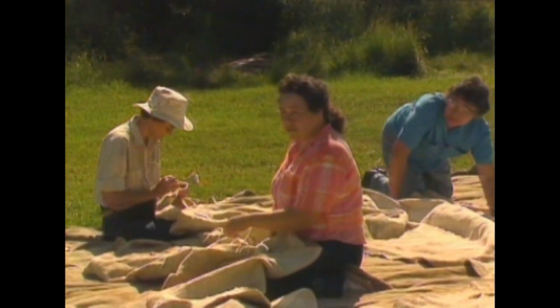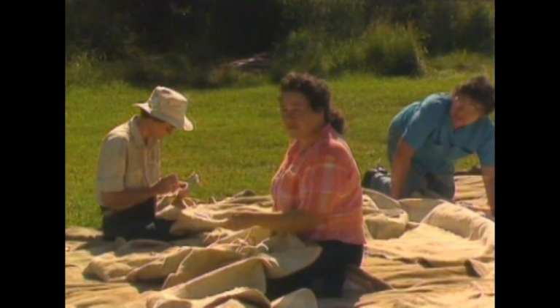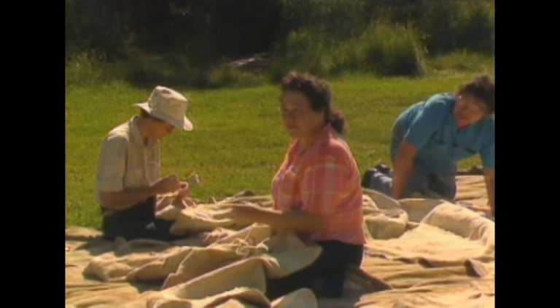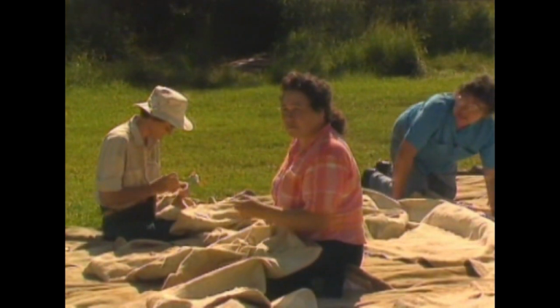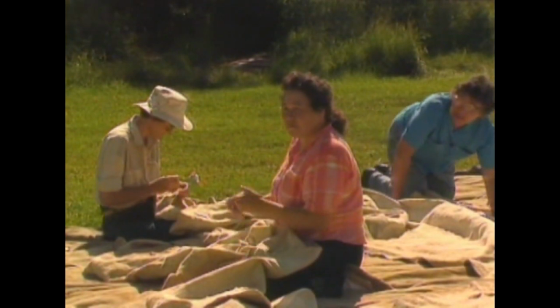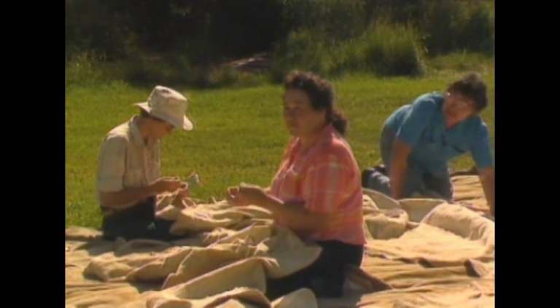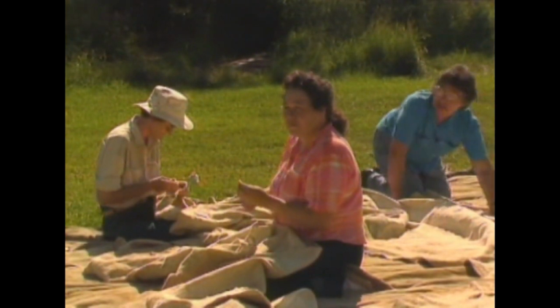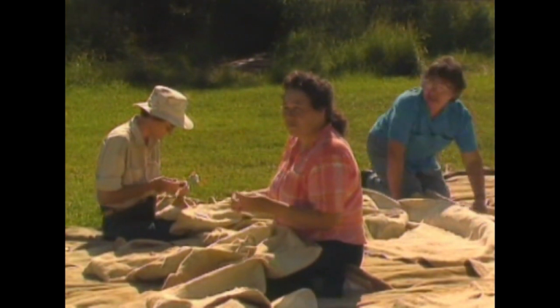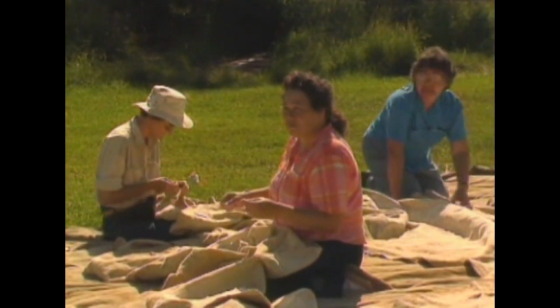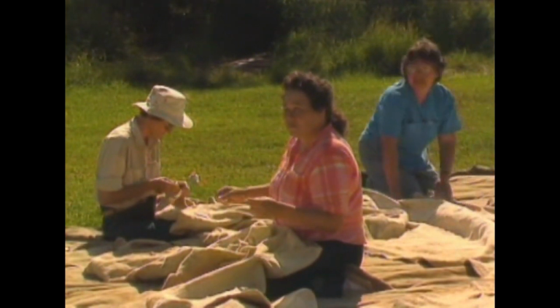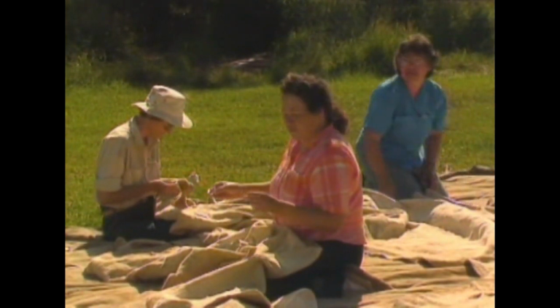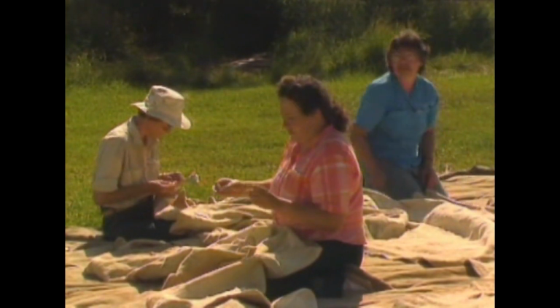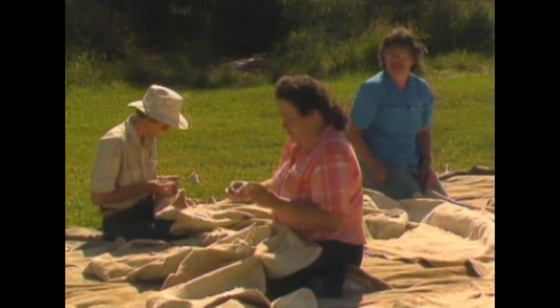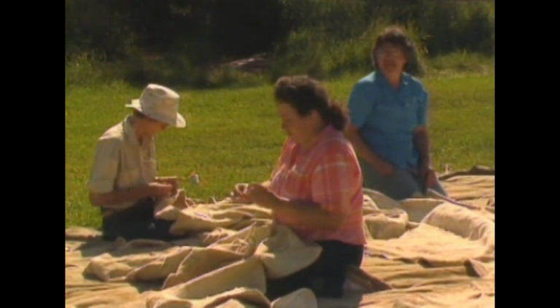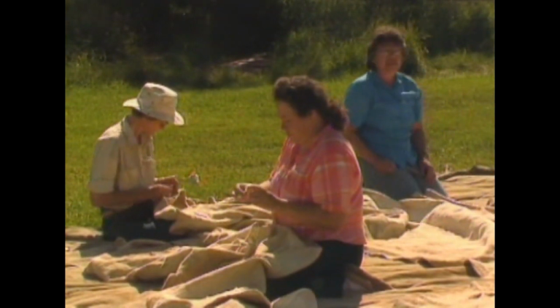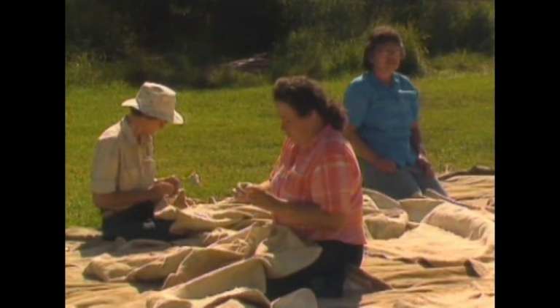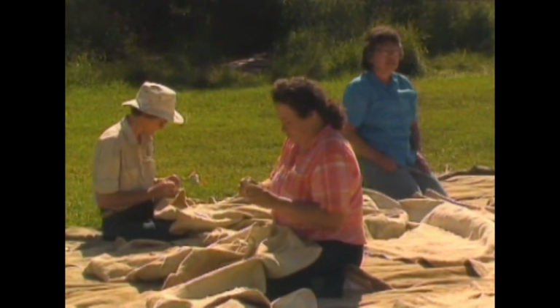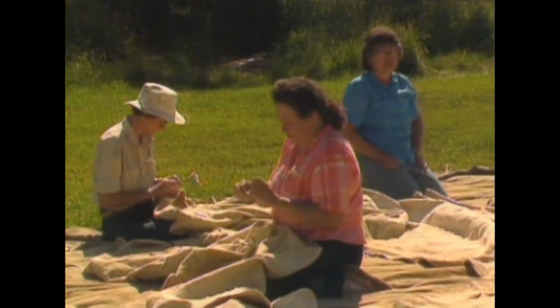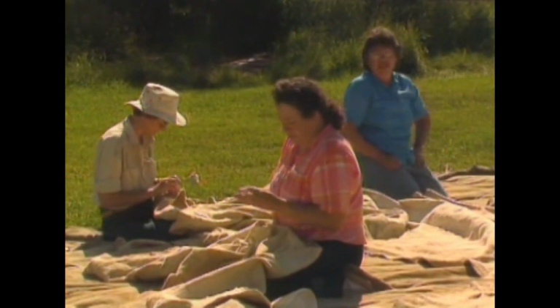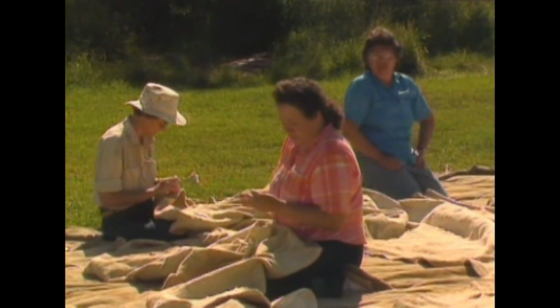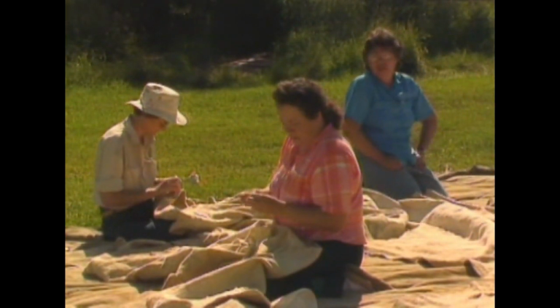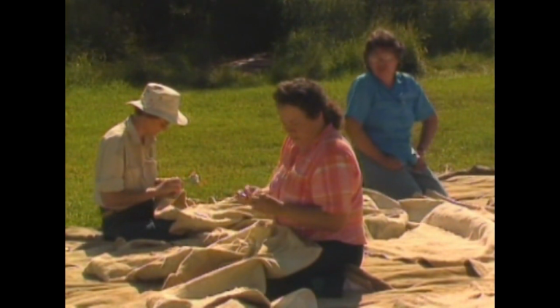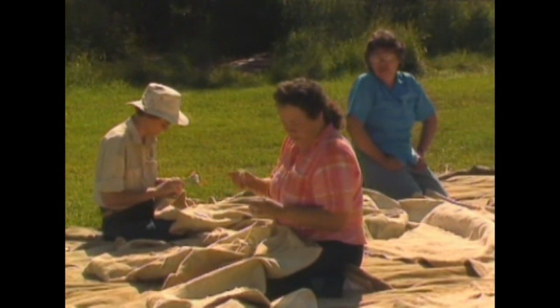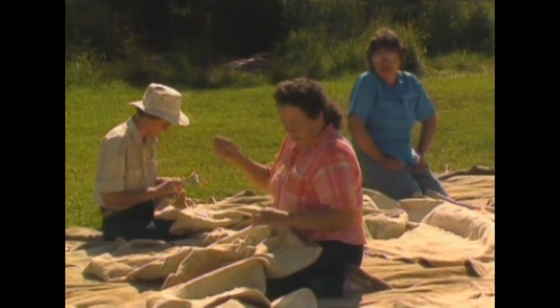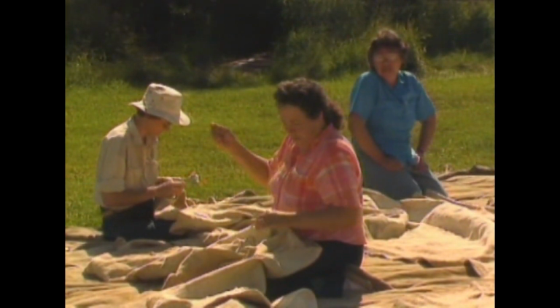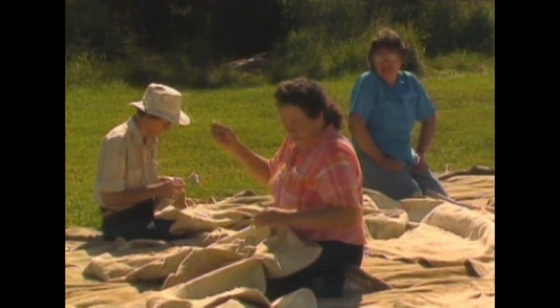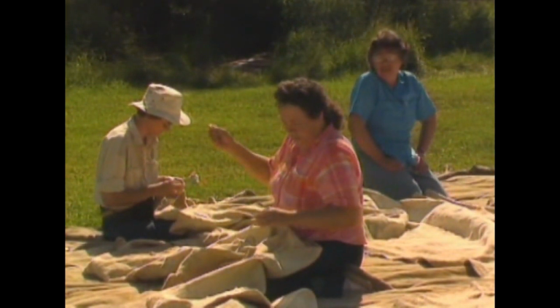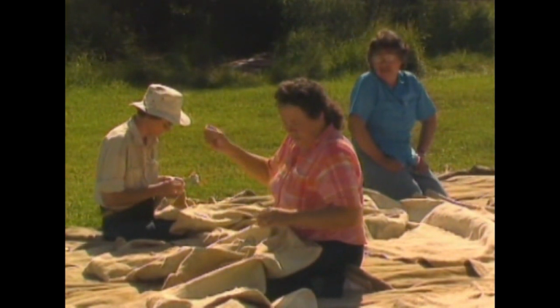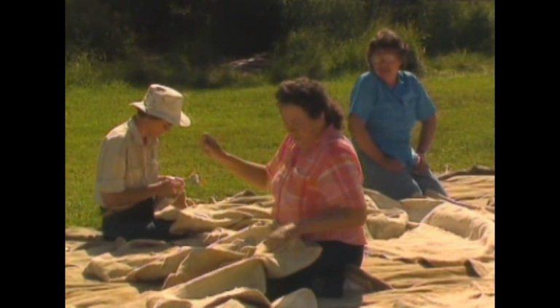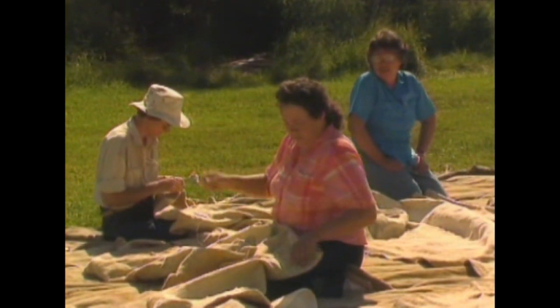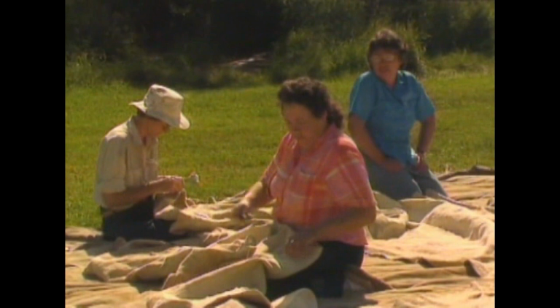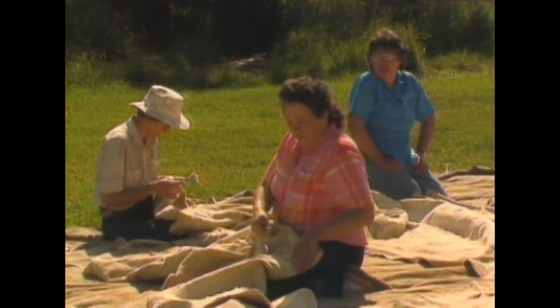In fine weather, the sewing circle is a pleasant place to visit.